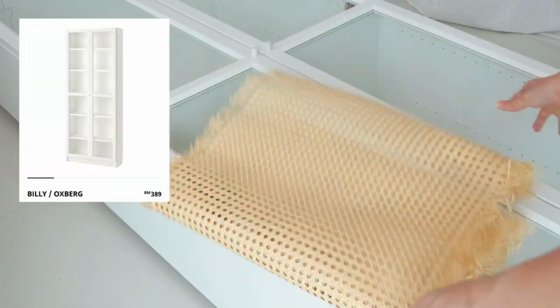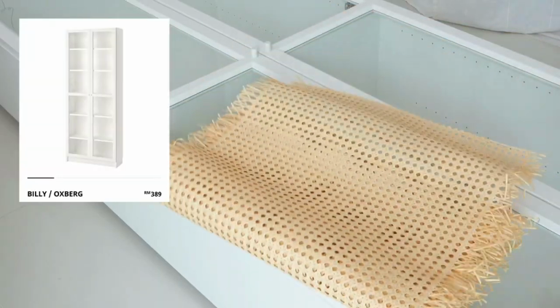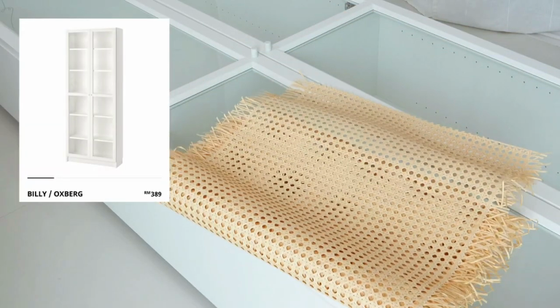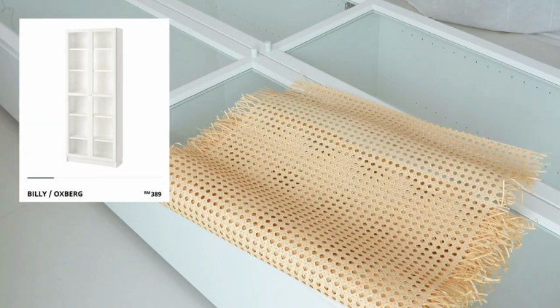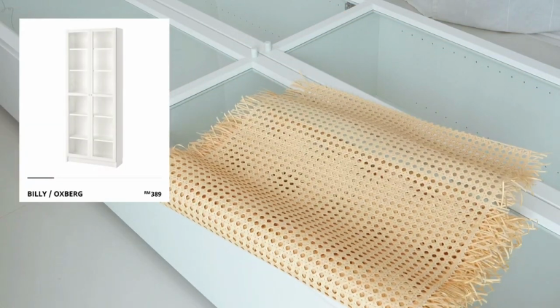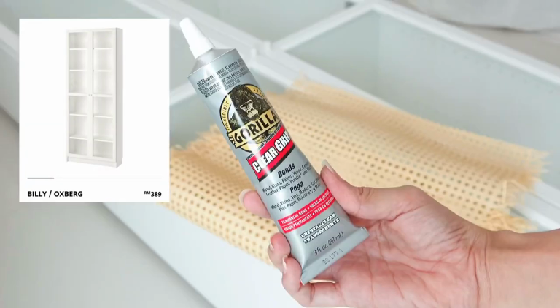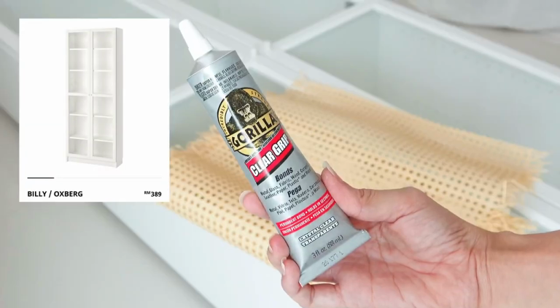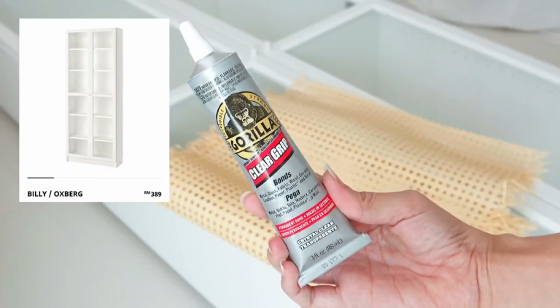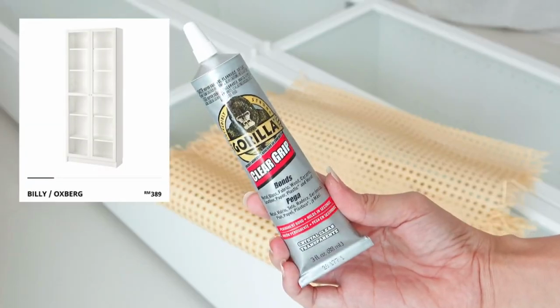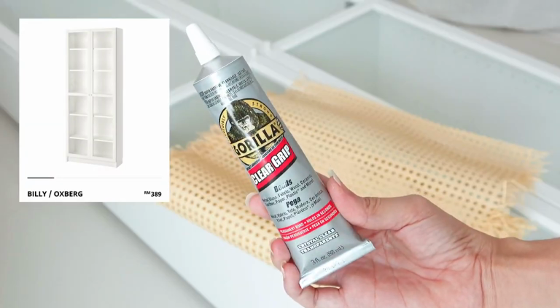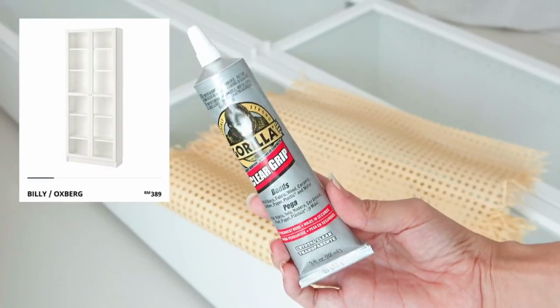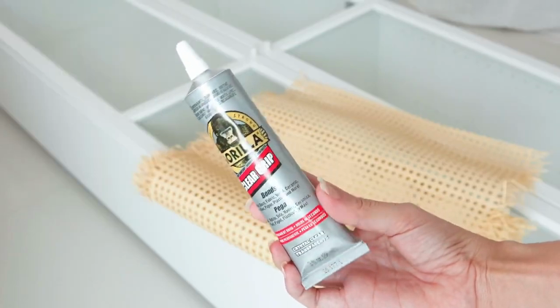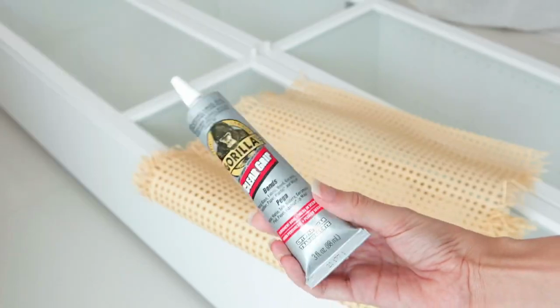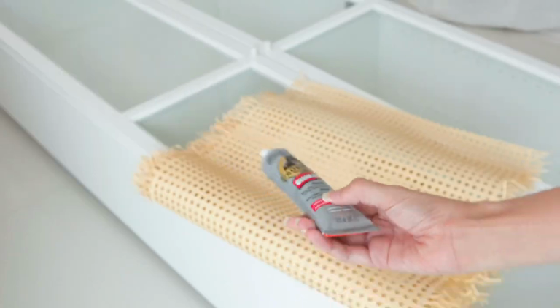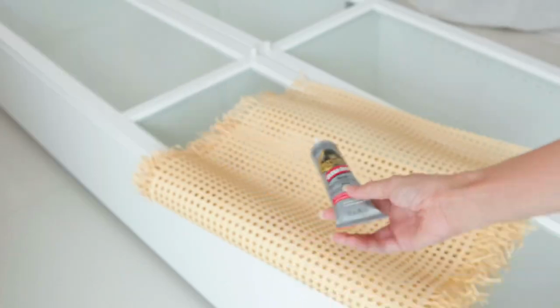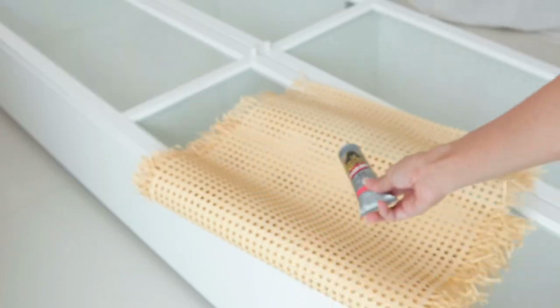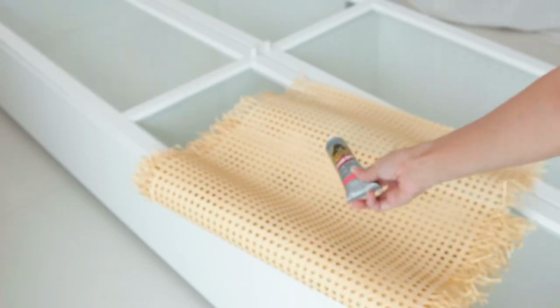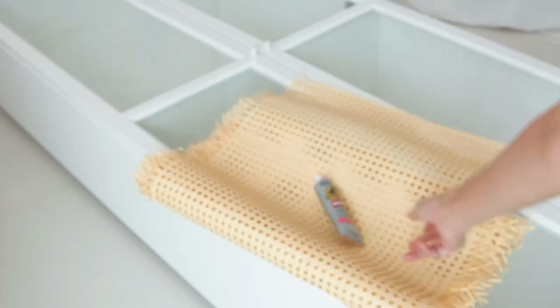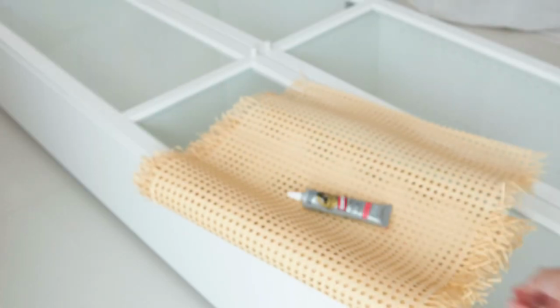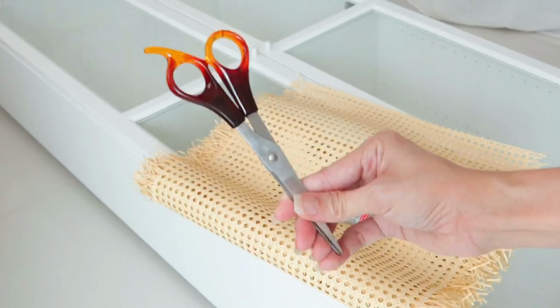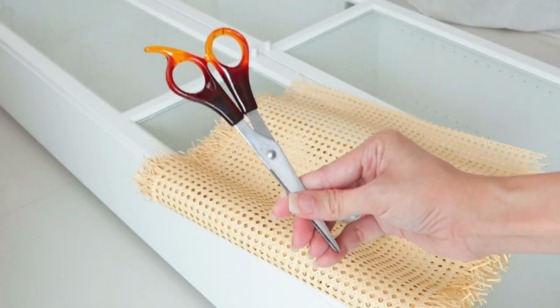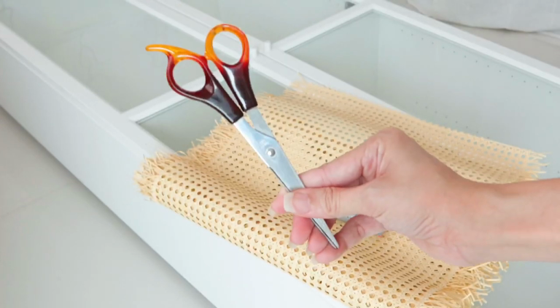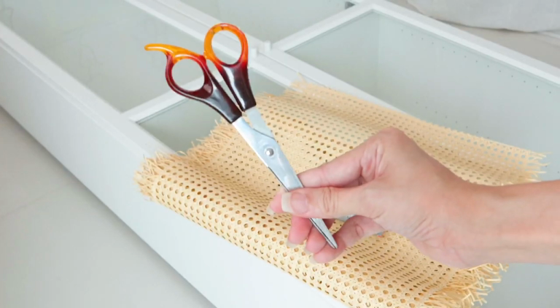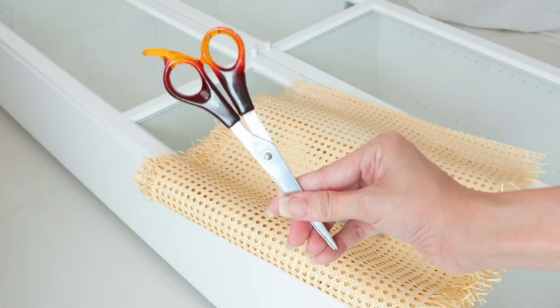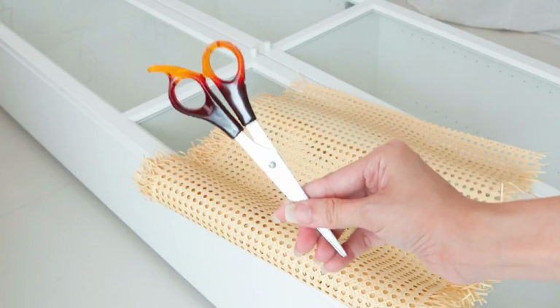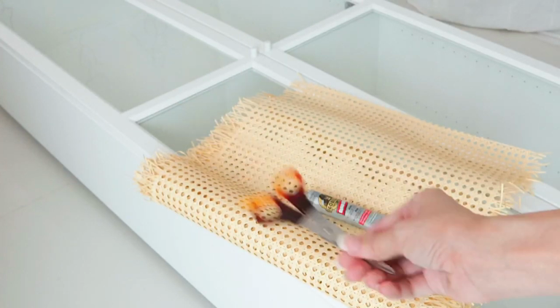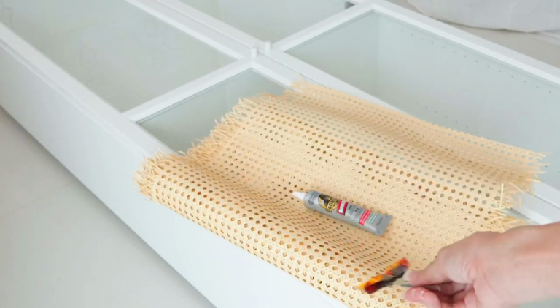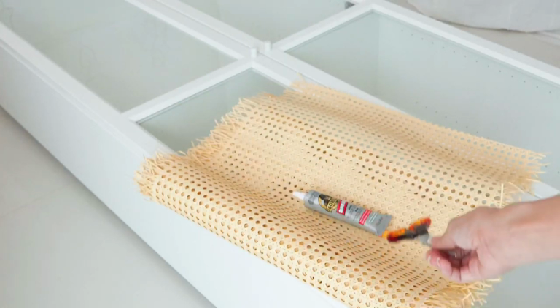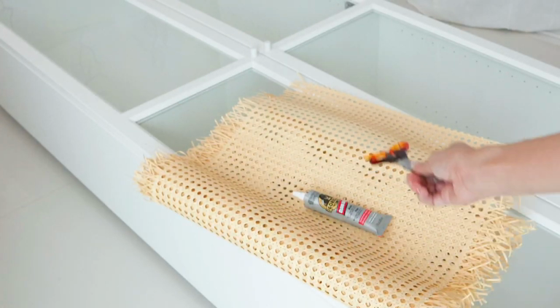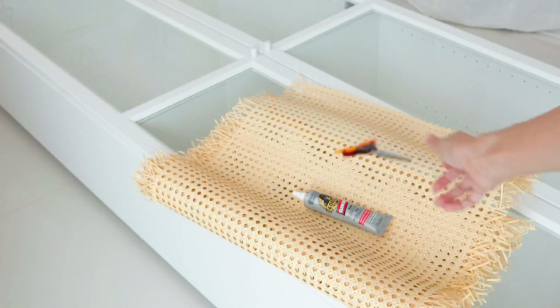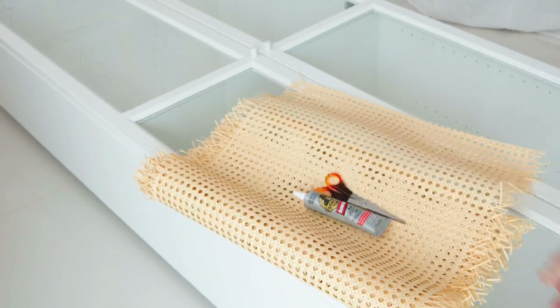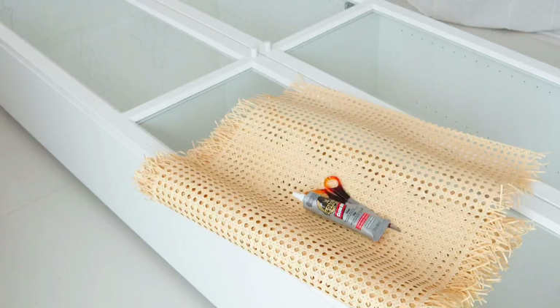You need a Billy bookcase from IKEA, rattan cane, gorilla glue, and a scissor.